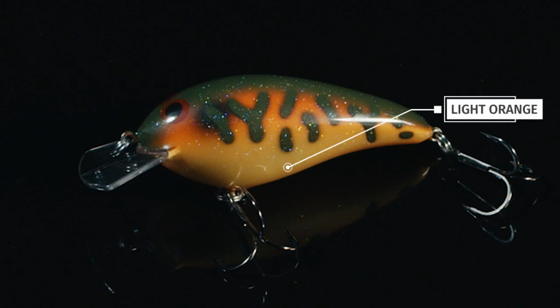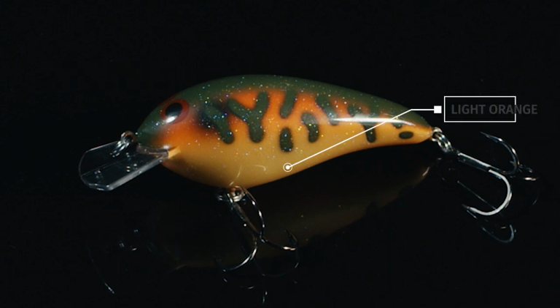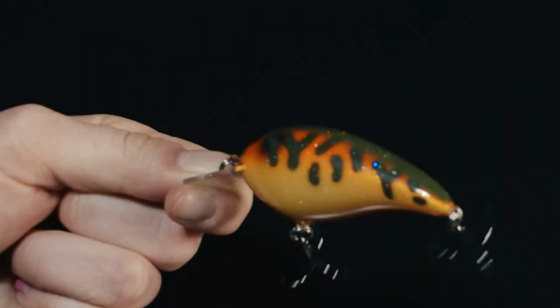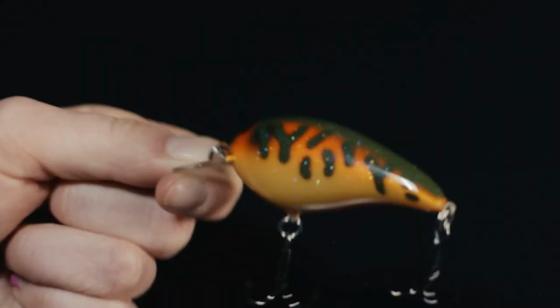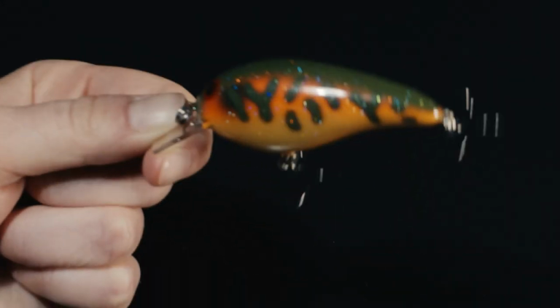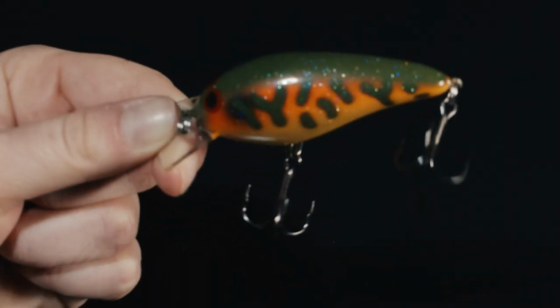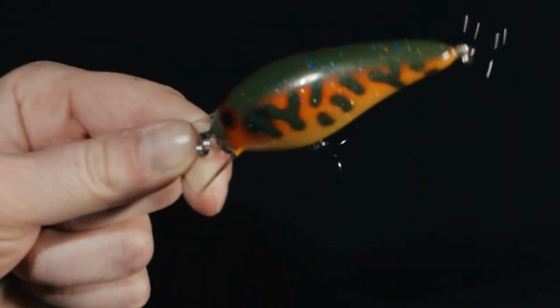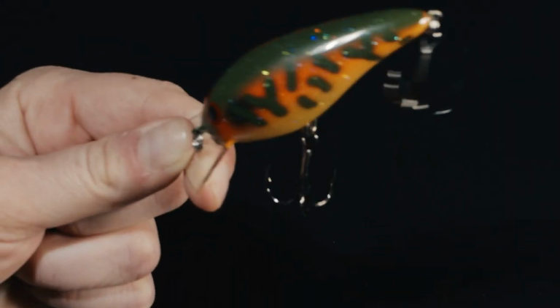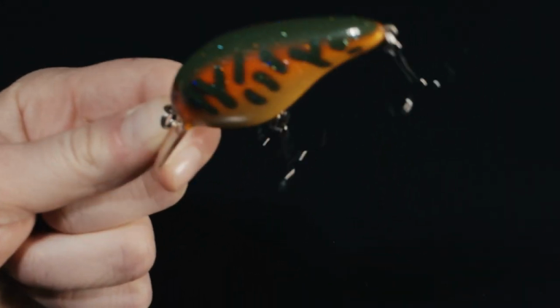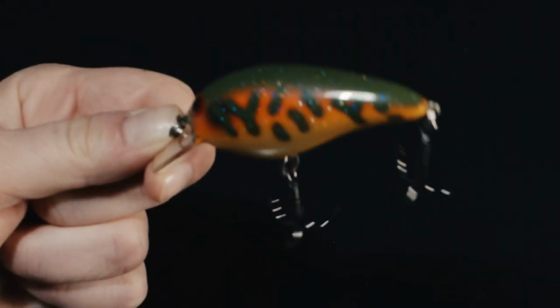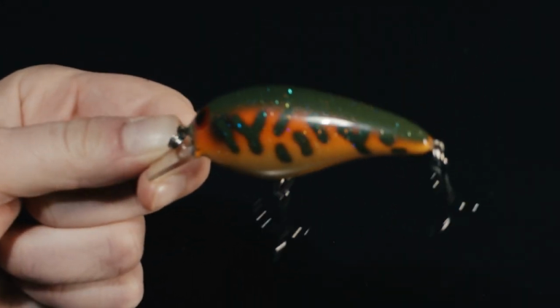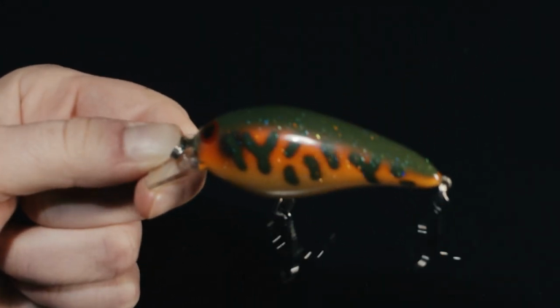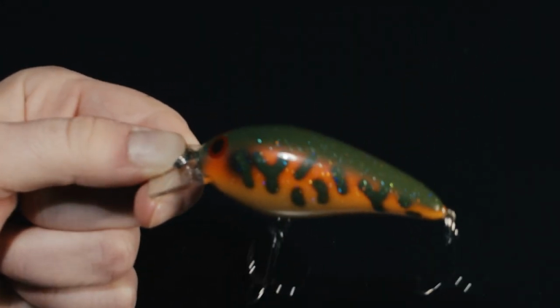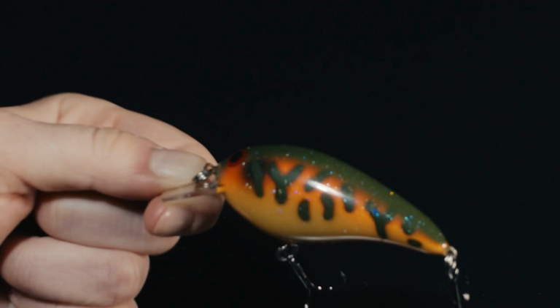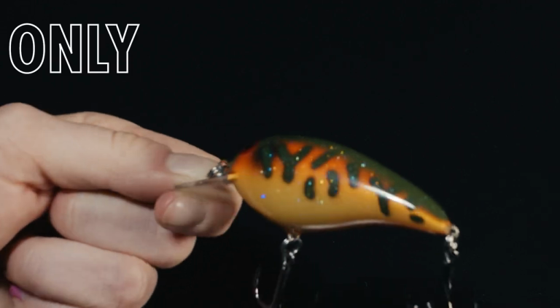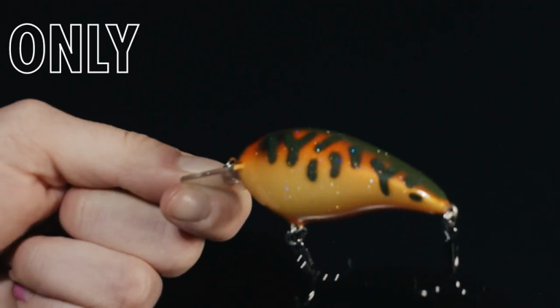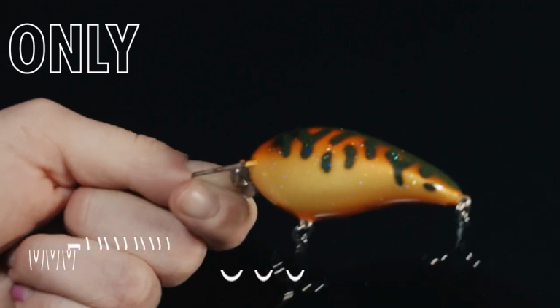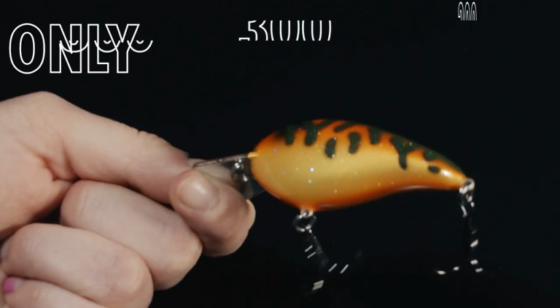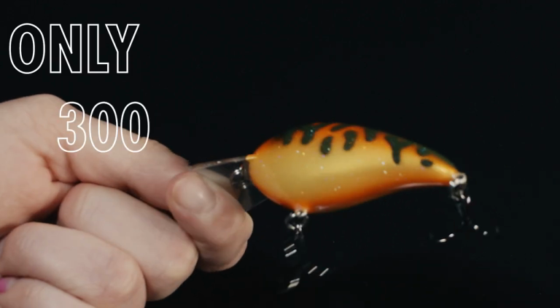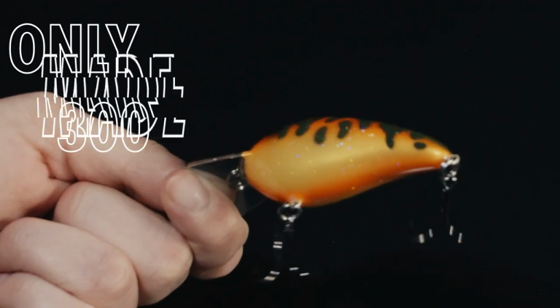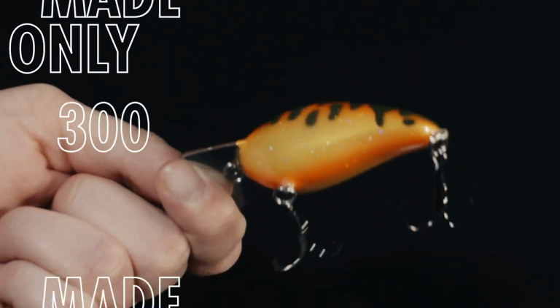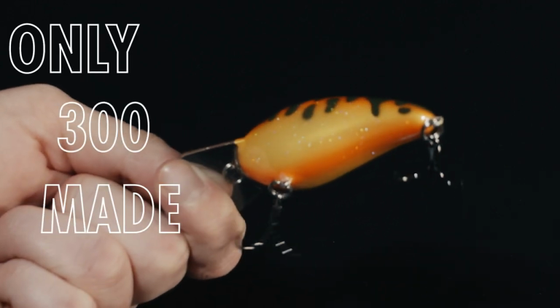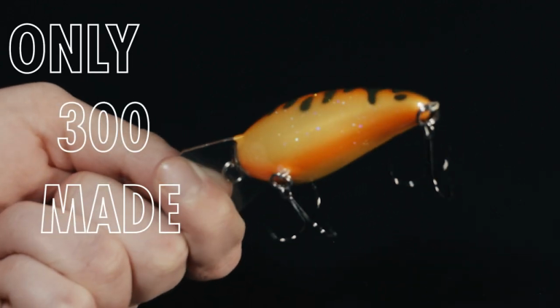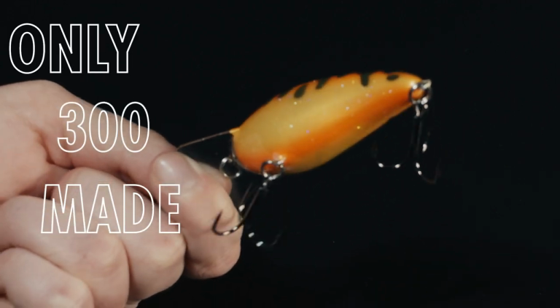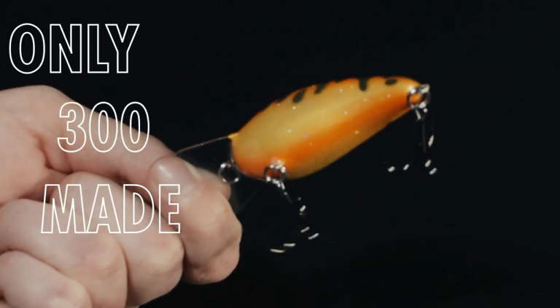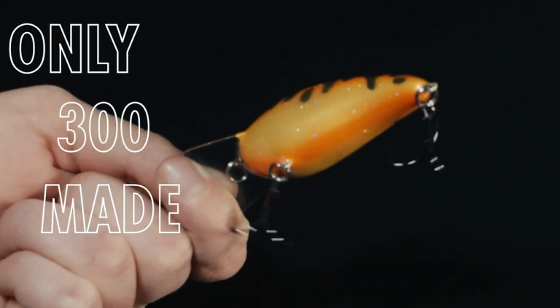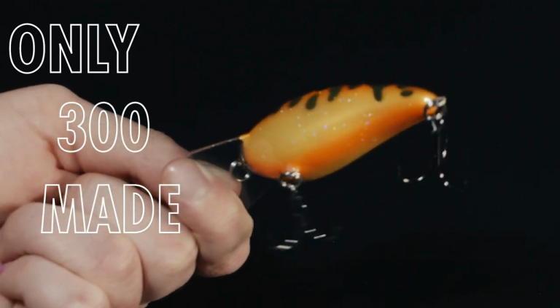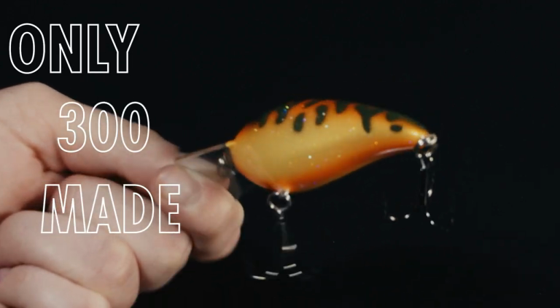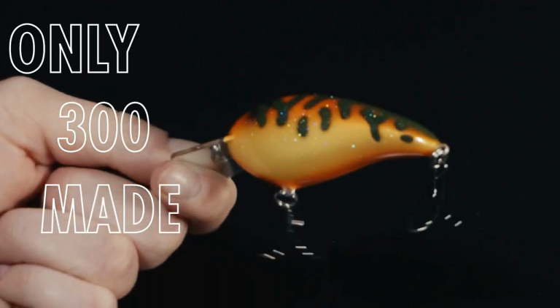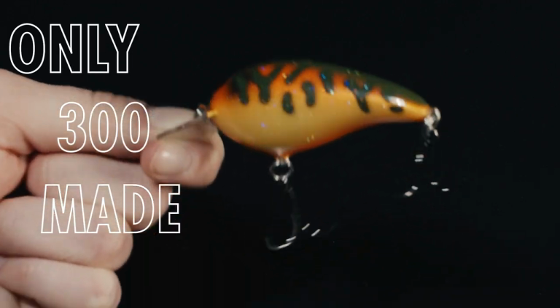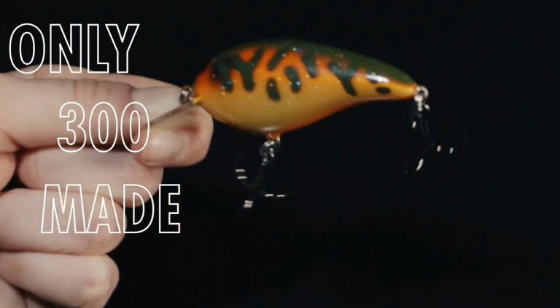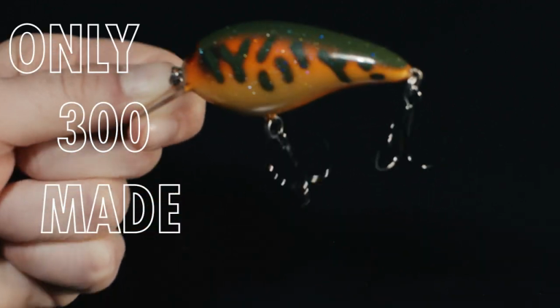You want to pick one of these up and get to crashing into some rocks. Only 300 made, so you better act fast.